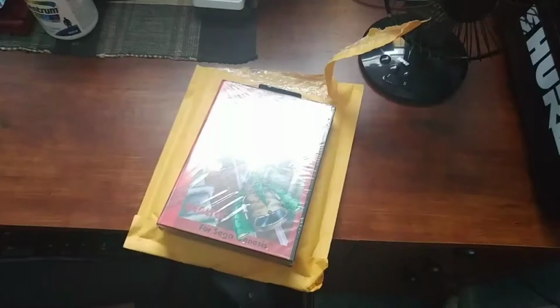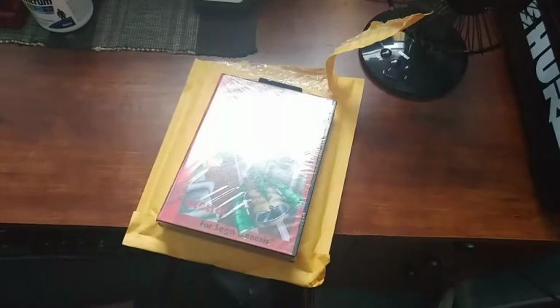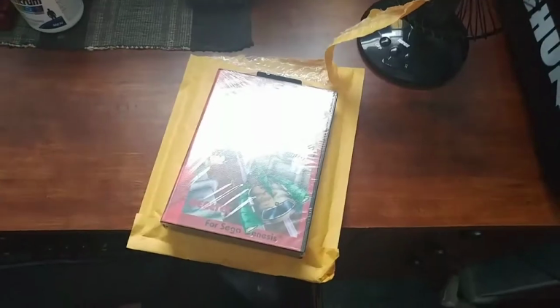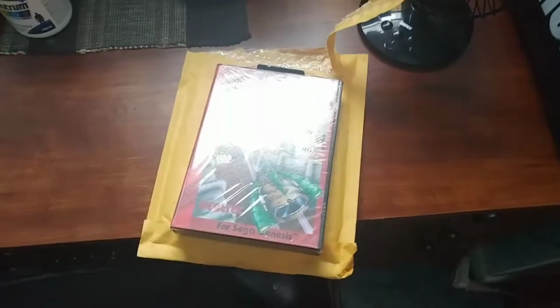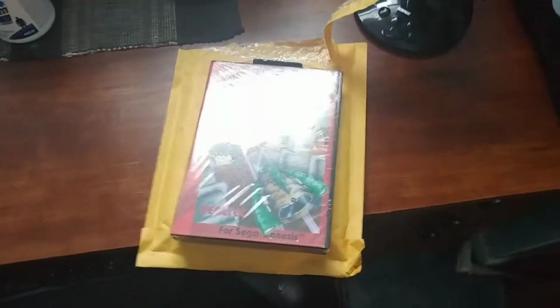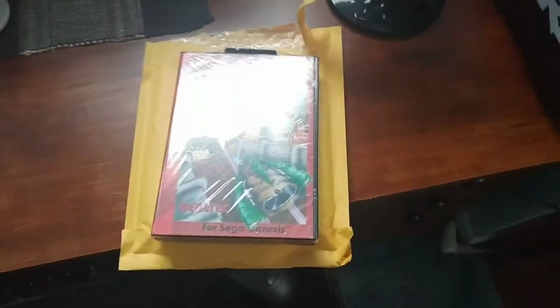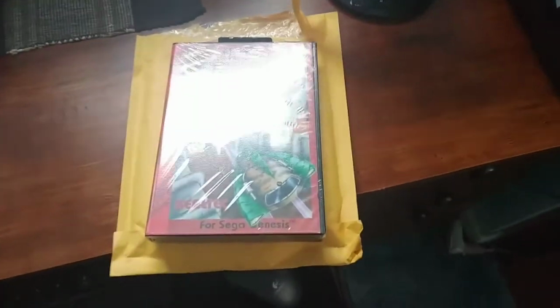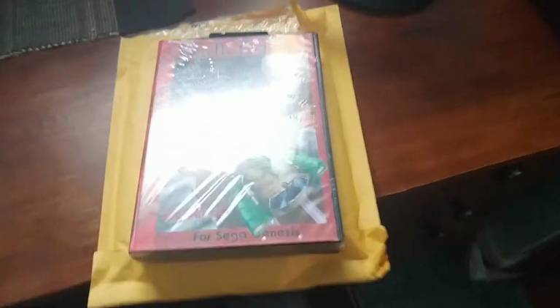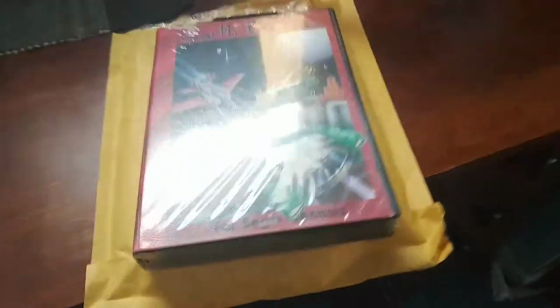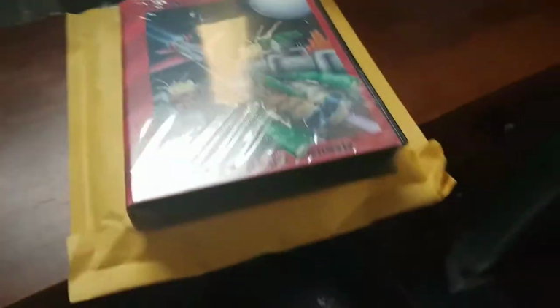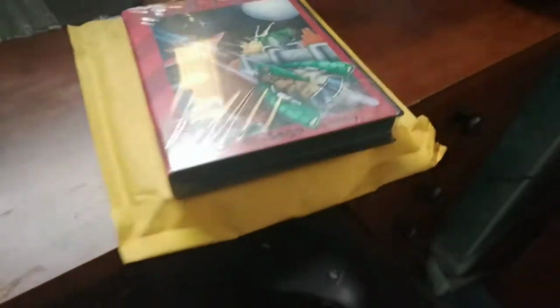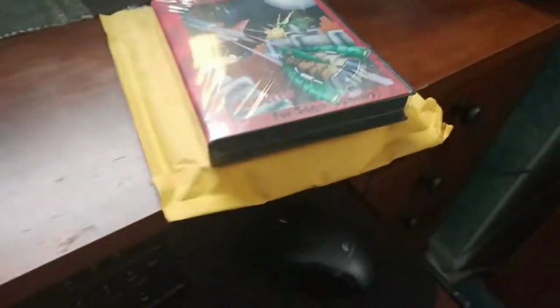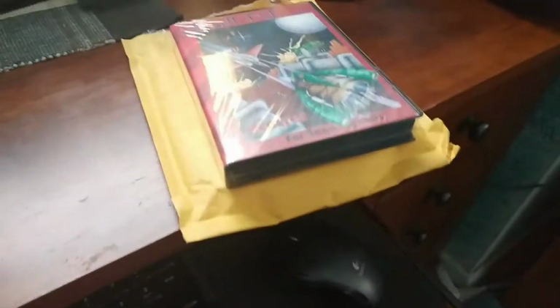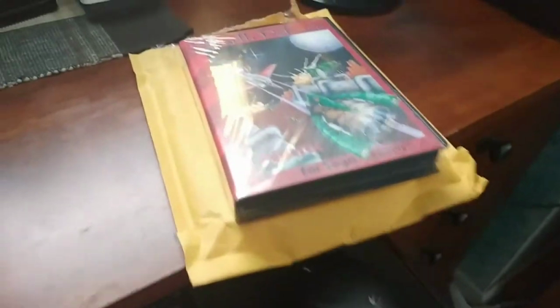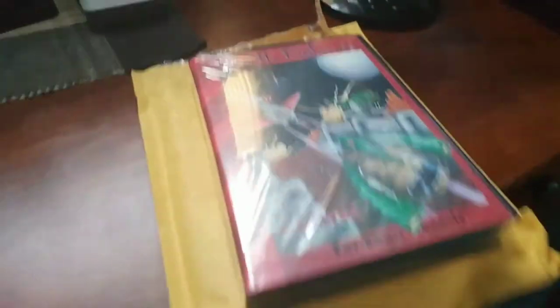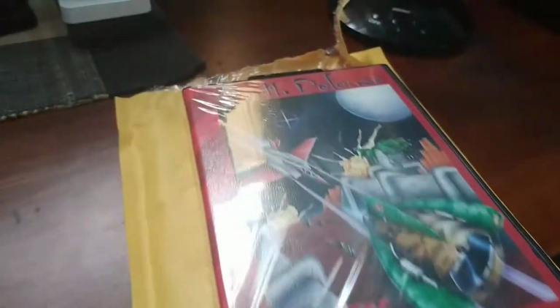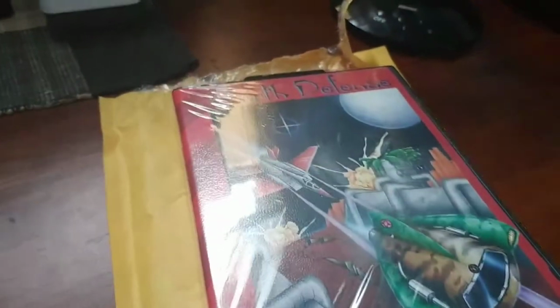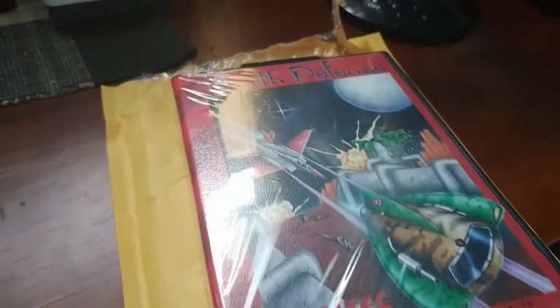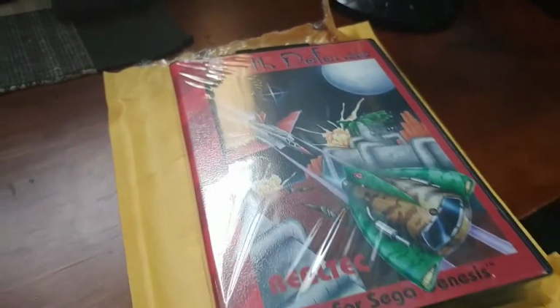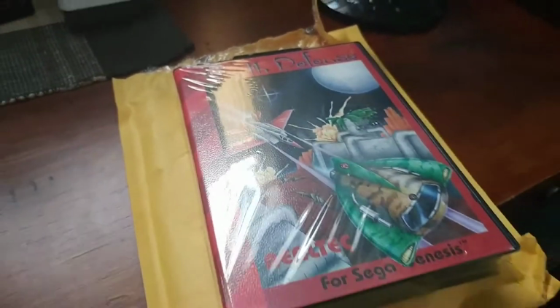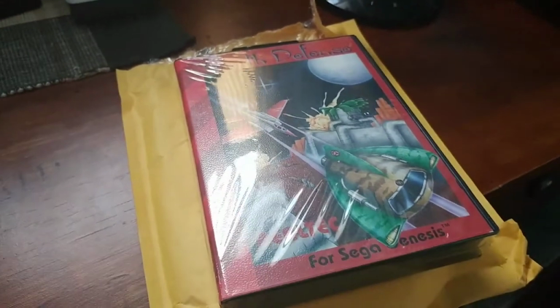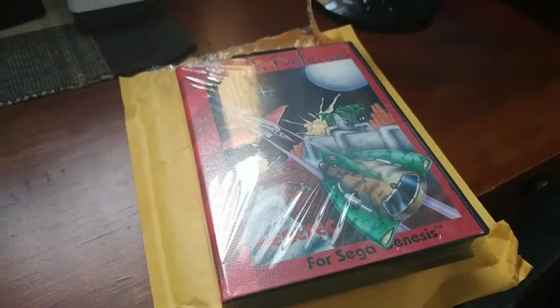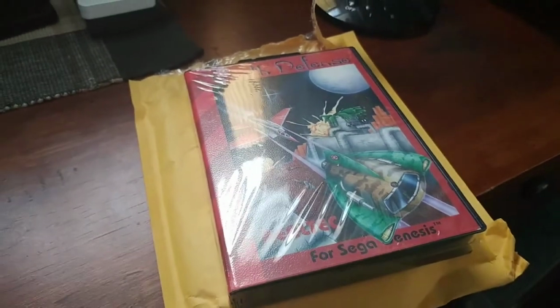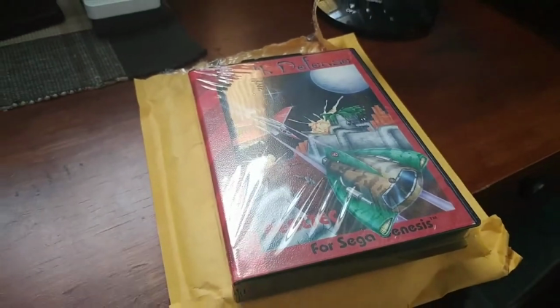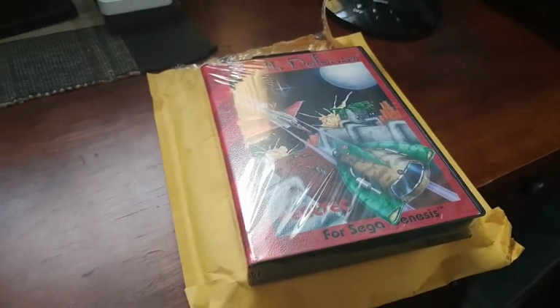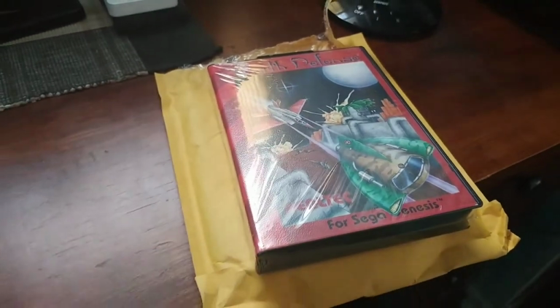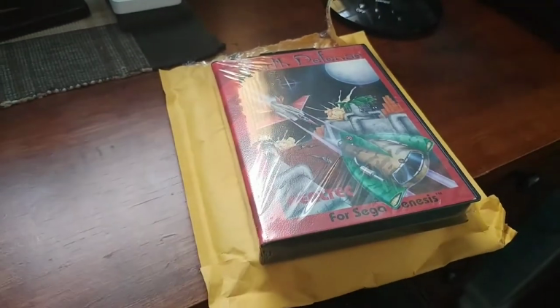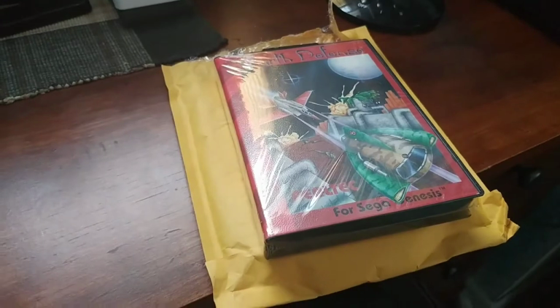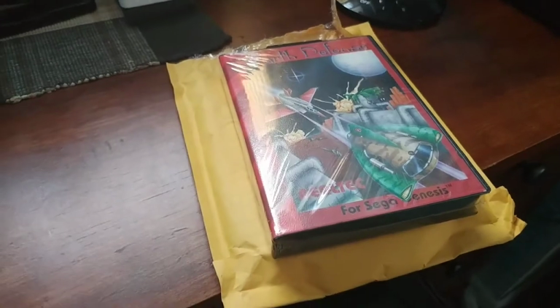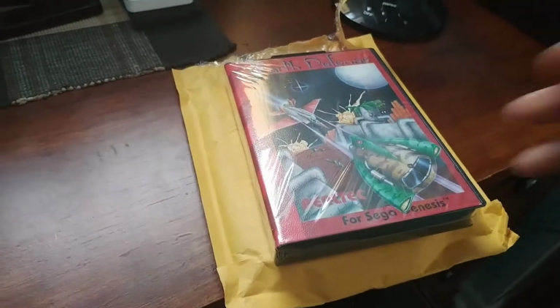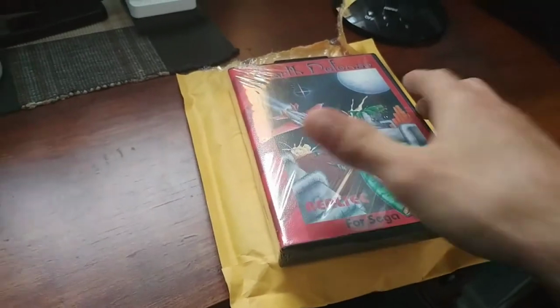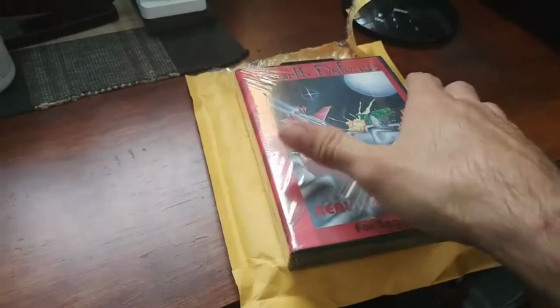Hello YouTube, this is RobertNess816 and this is going to be my very first unboxing video.